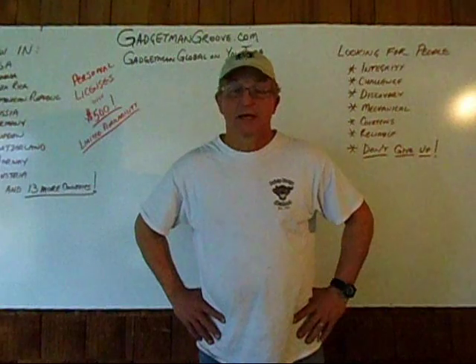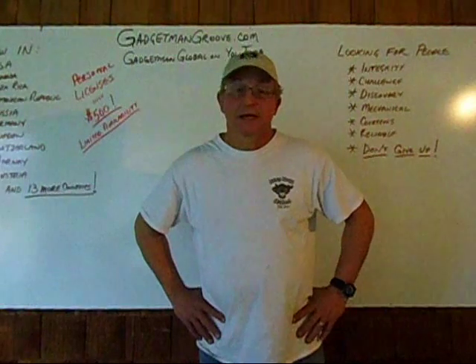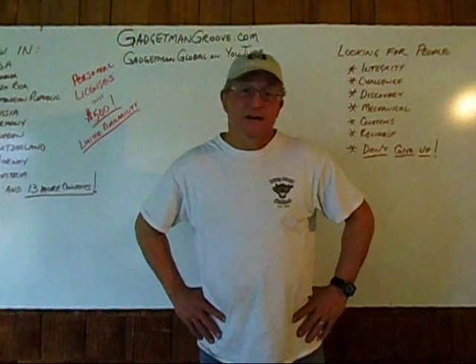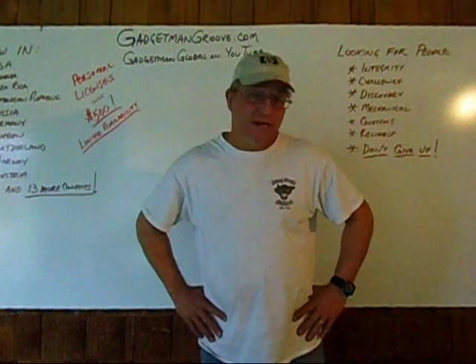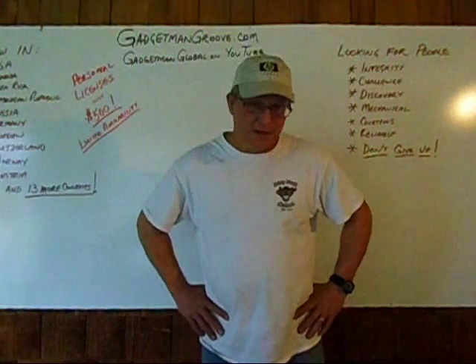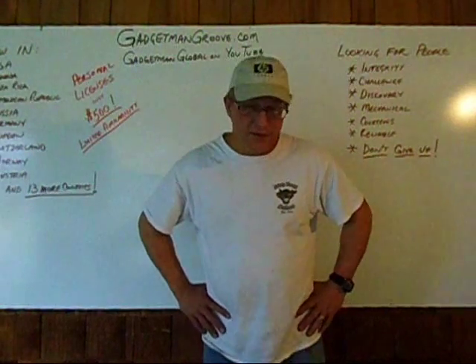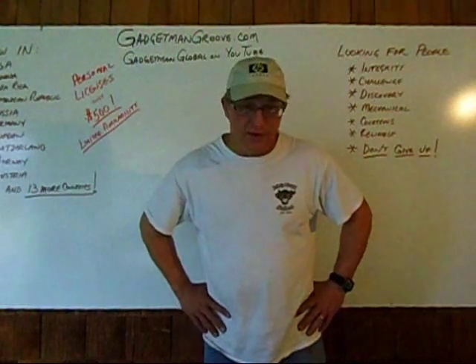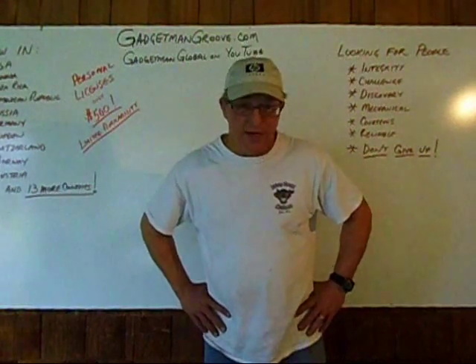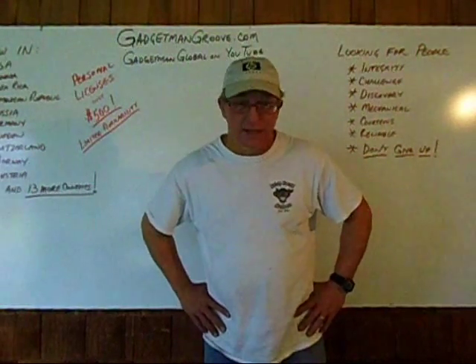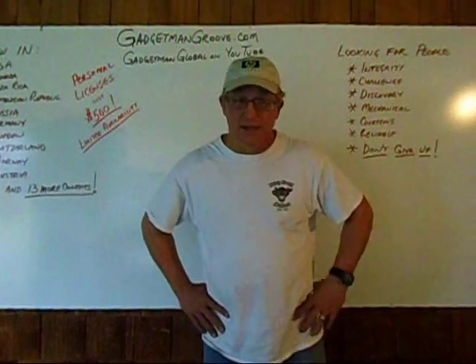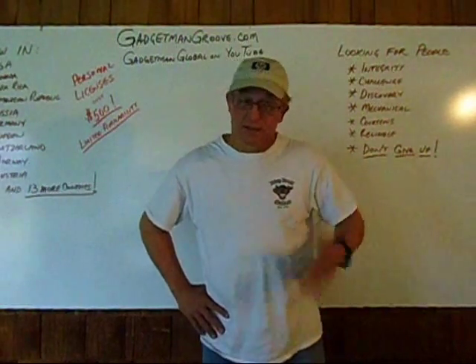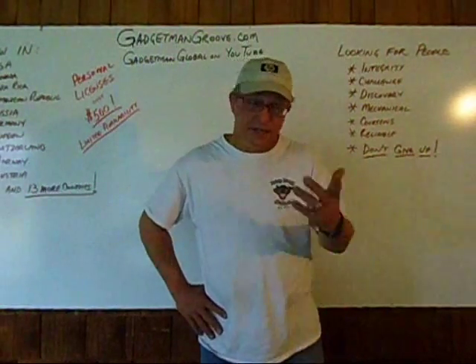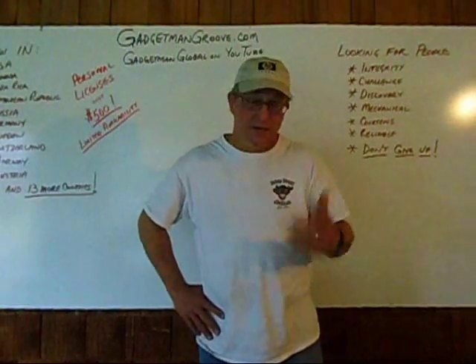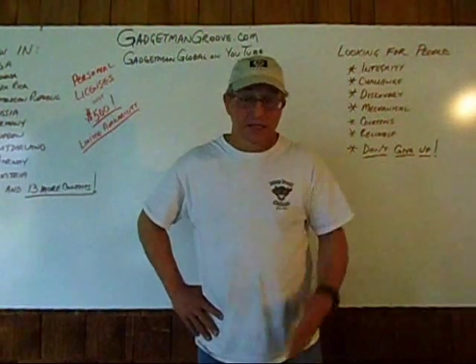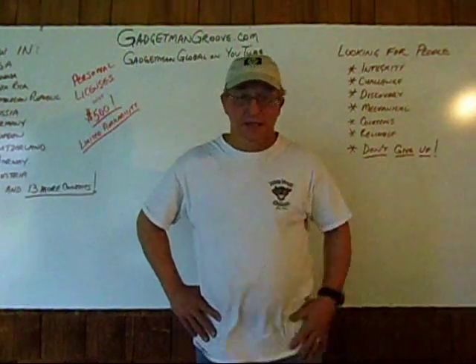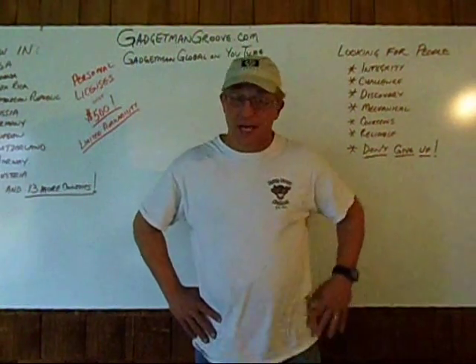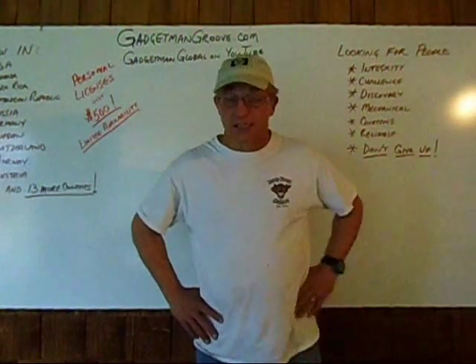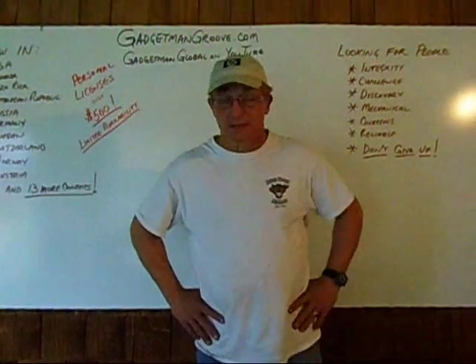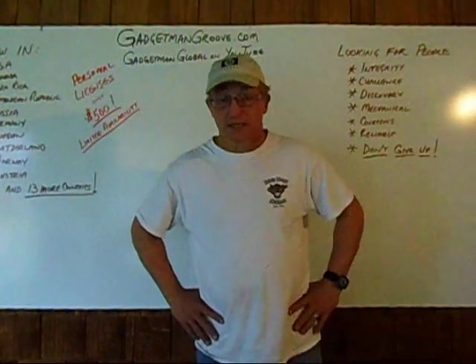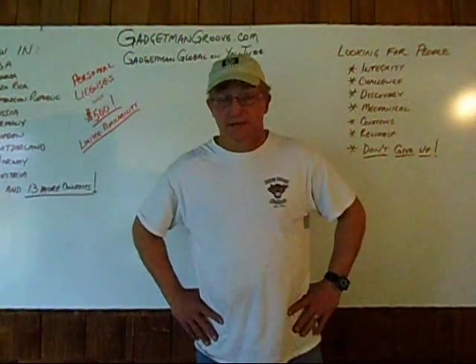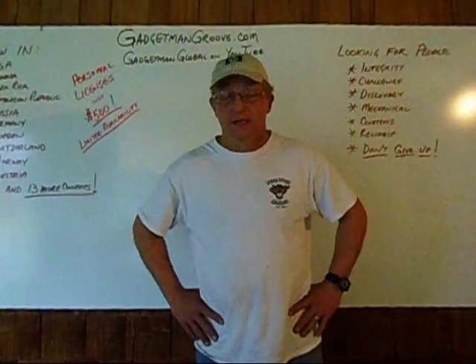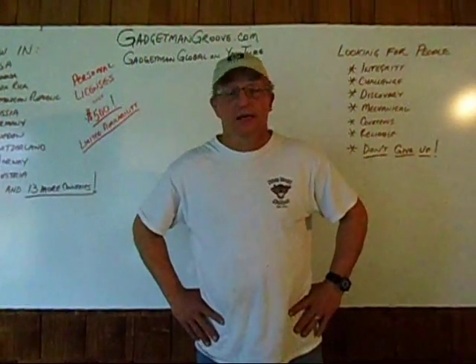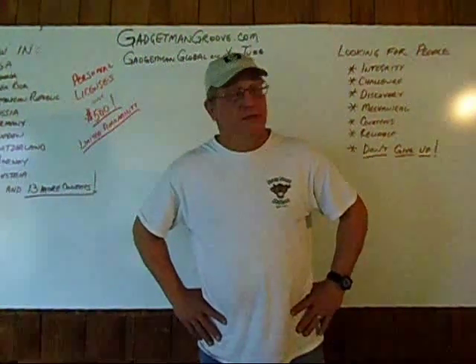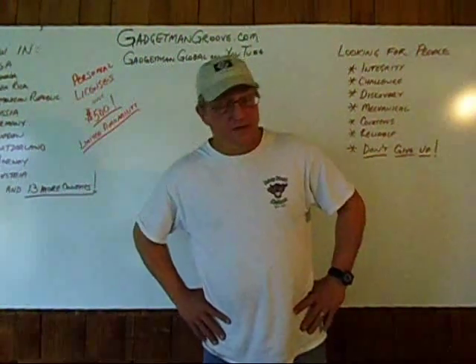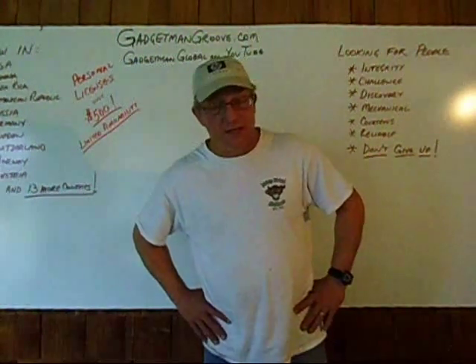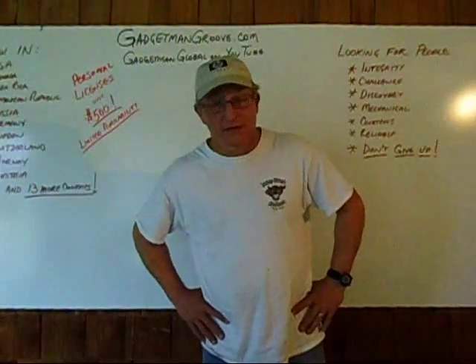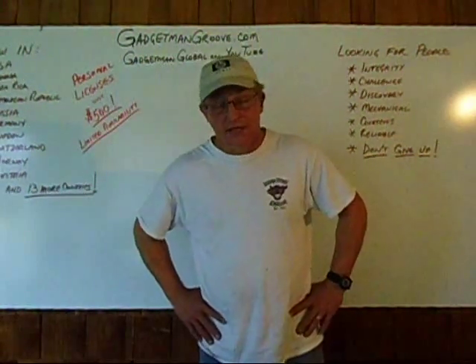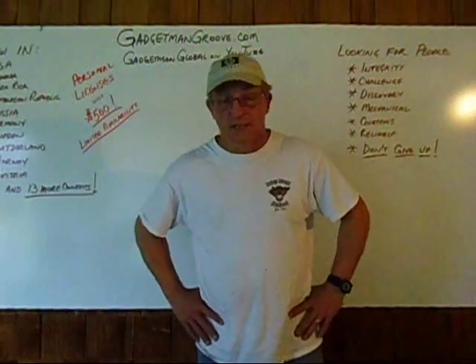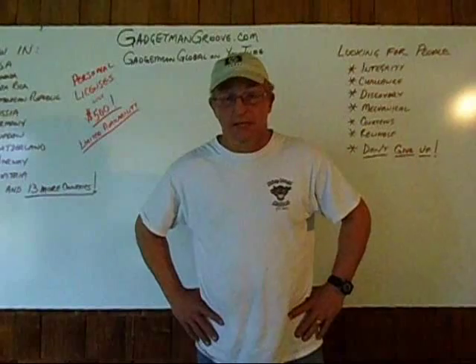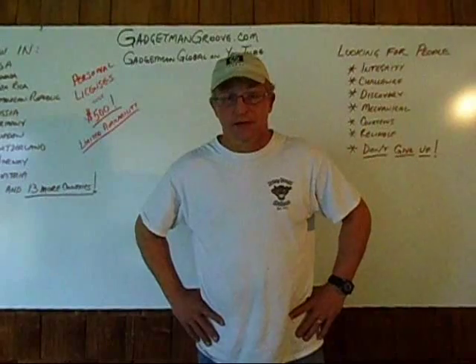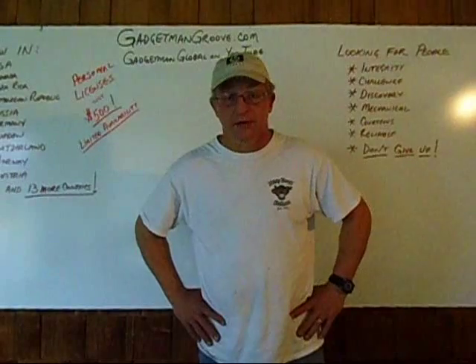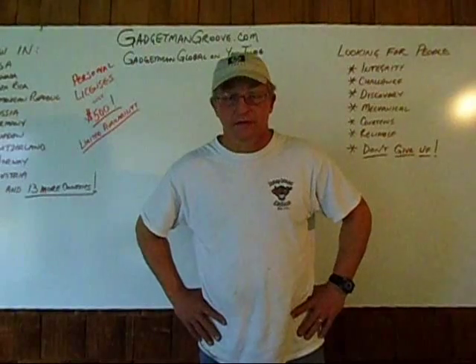Hi, everybody. This is Ron. You might know me as Gadget Man. I am the developer of Gadget Man Groove.